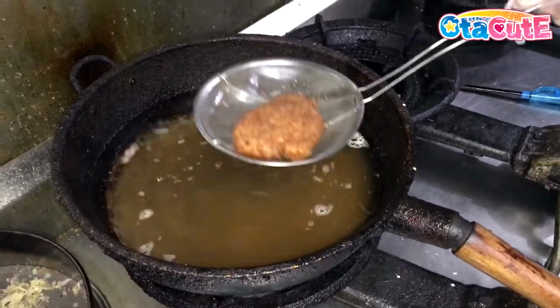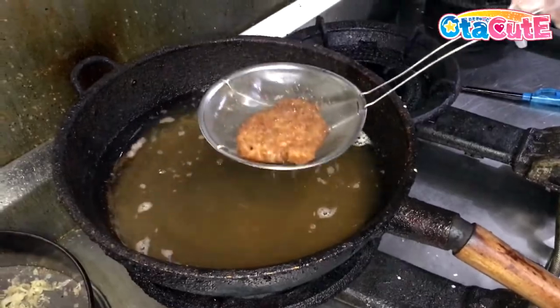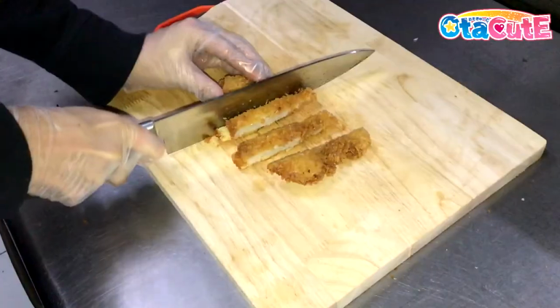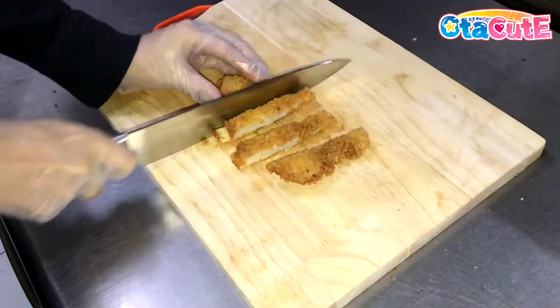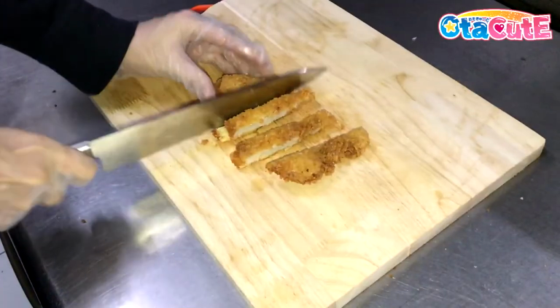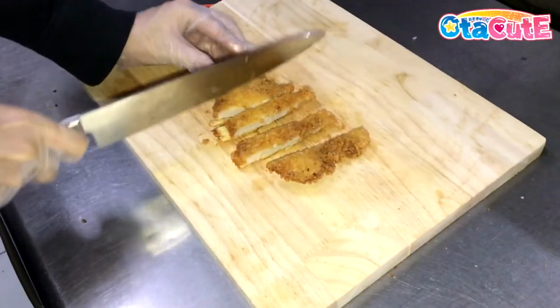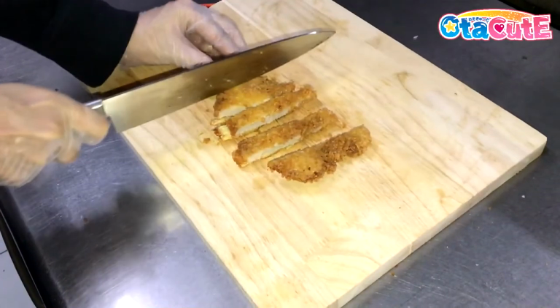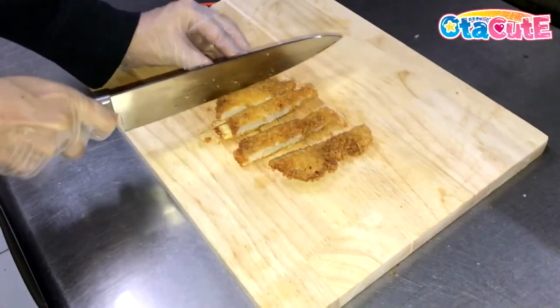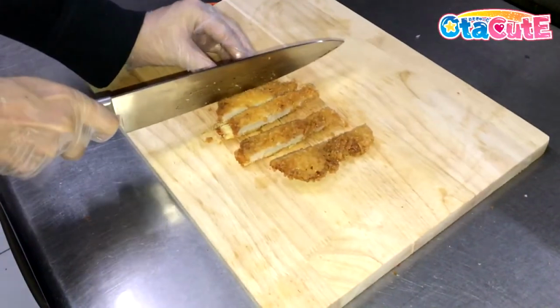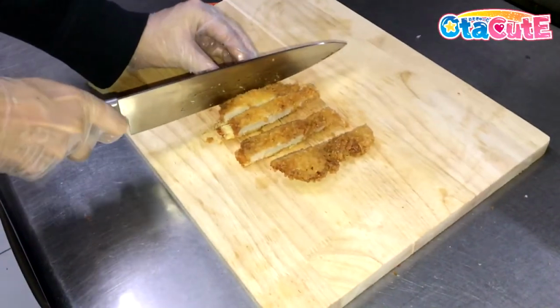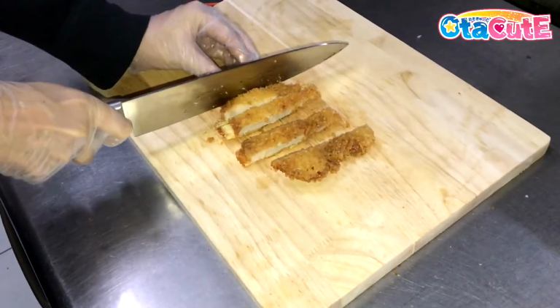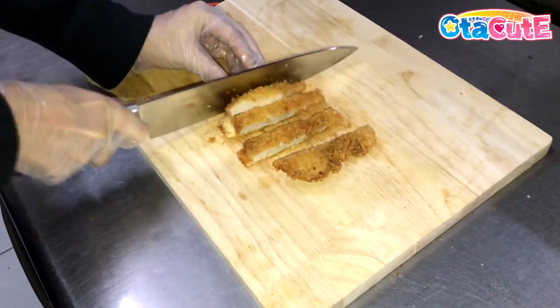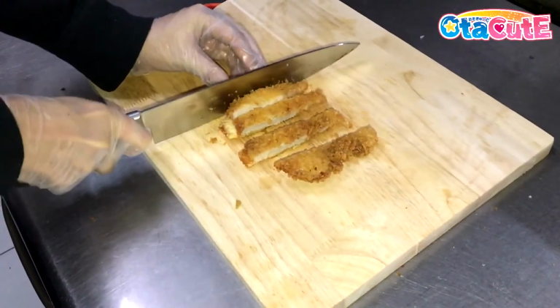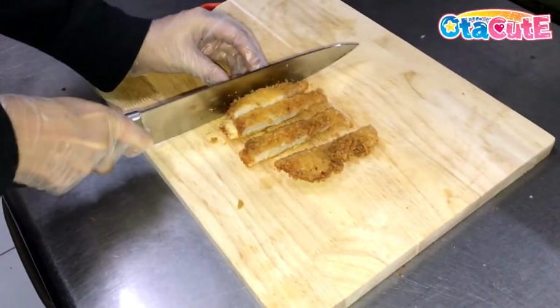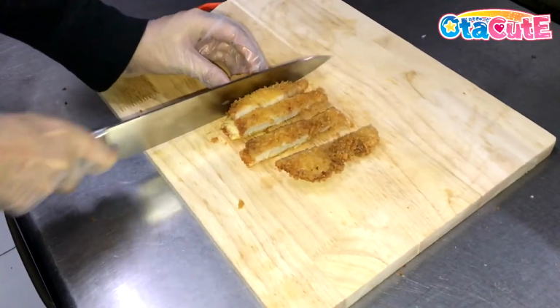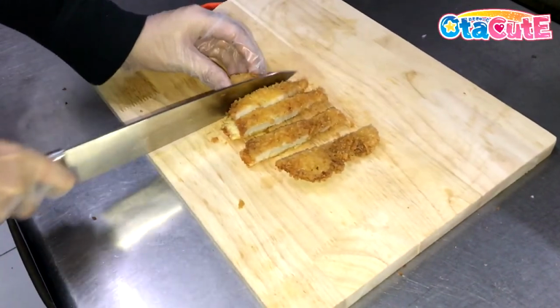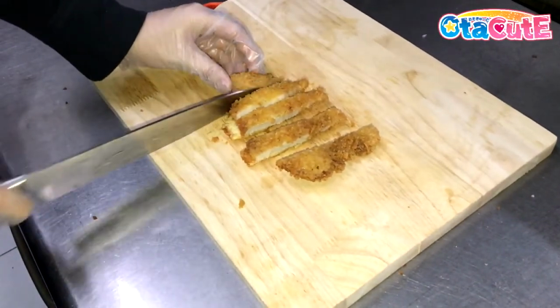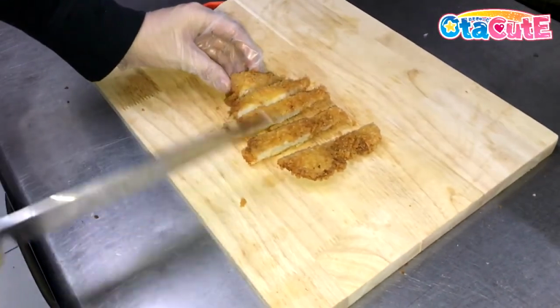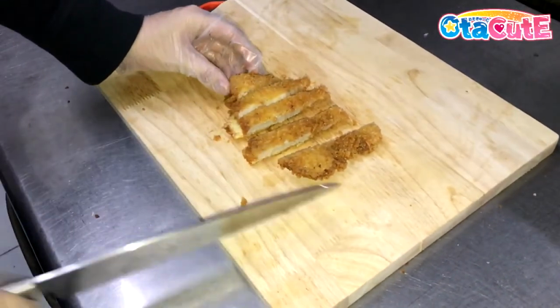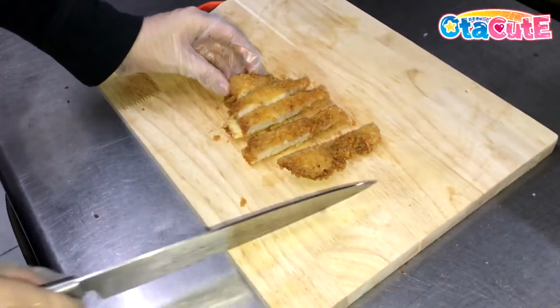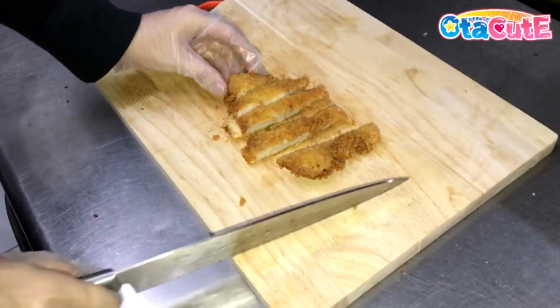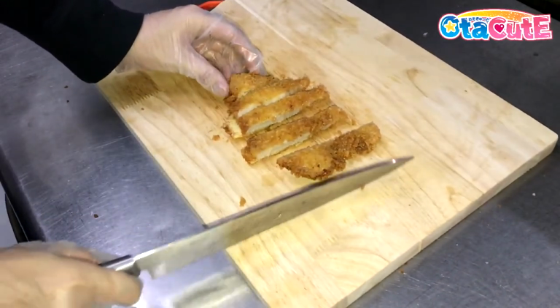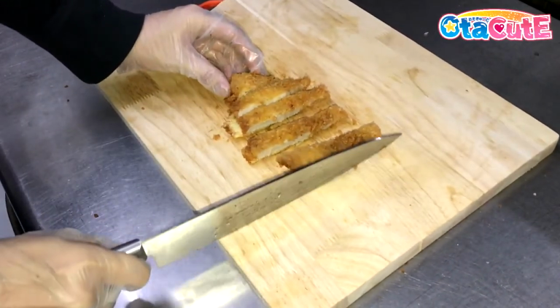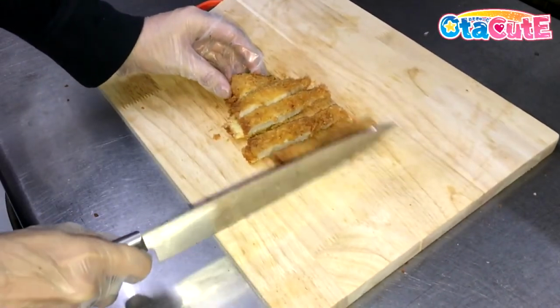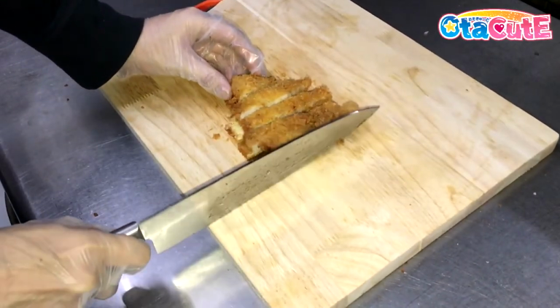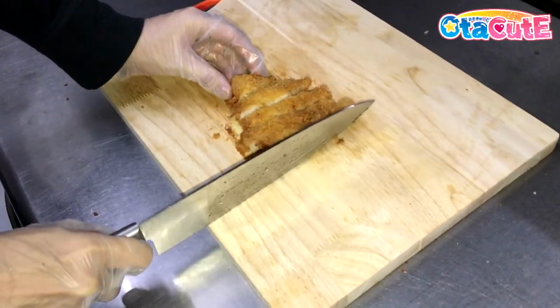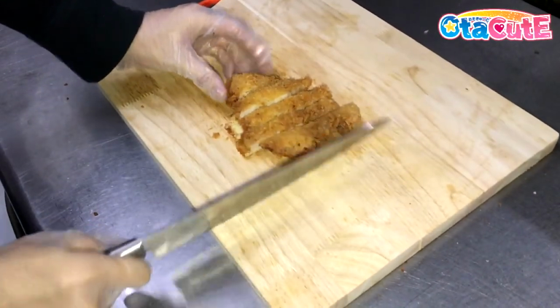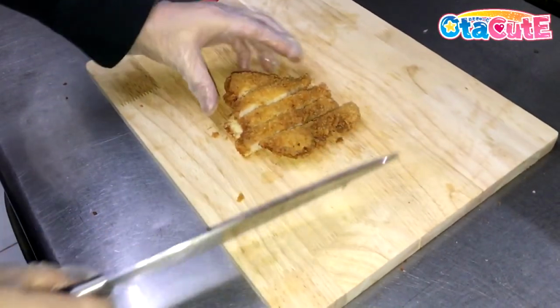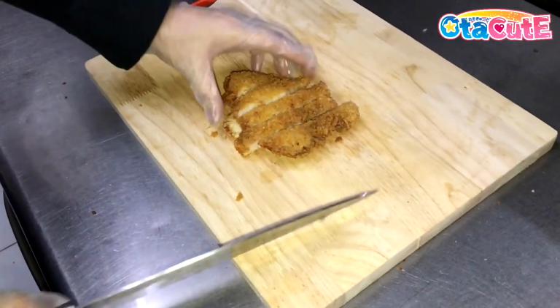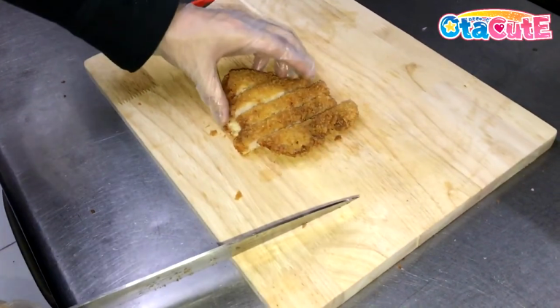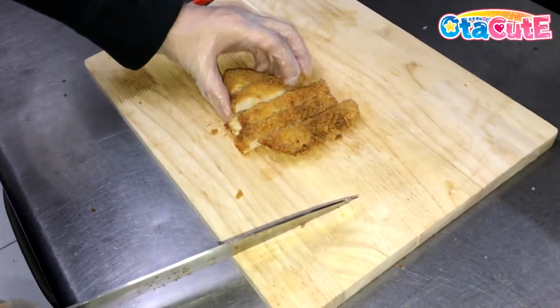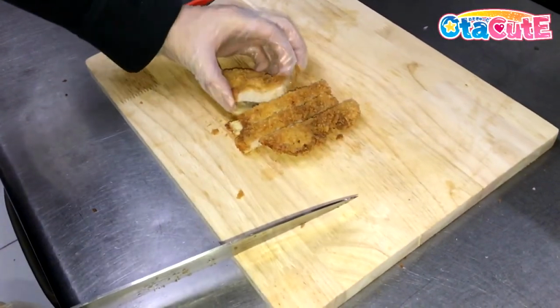The second frying is to get the crispy outer texture and to double-ensure that the pork inside is cooked thoroughly. Once pat dried or air dried, cut the cutlet into thick equal strips and set it aside.